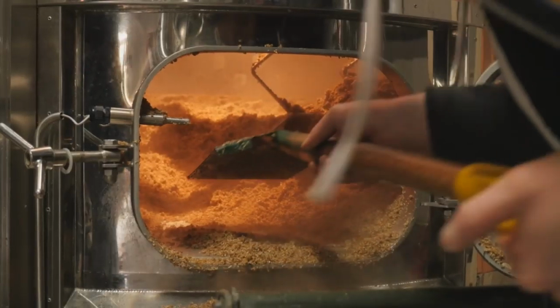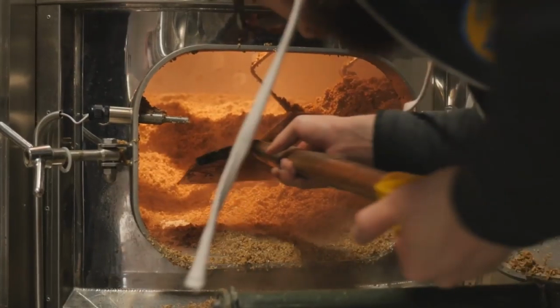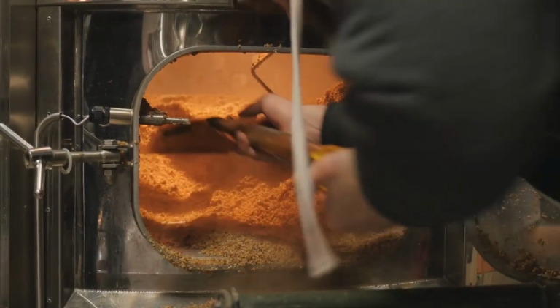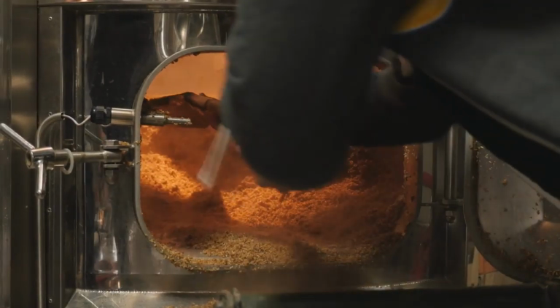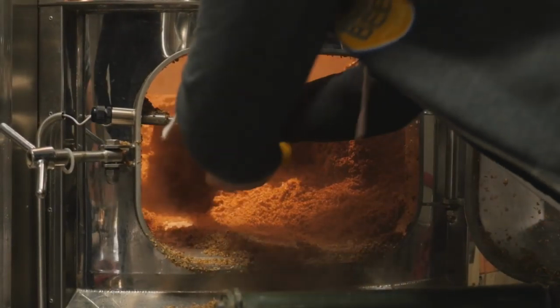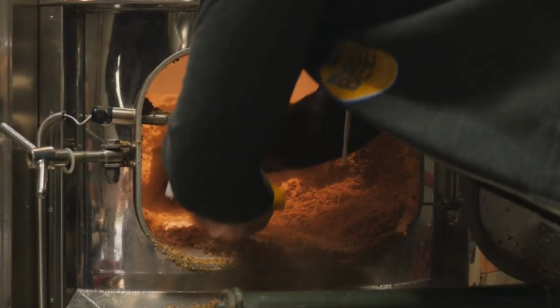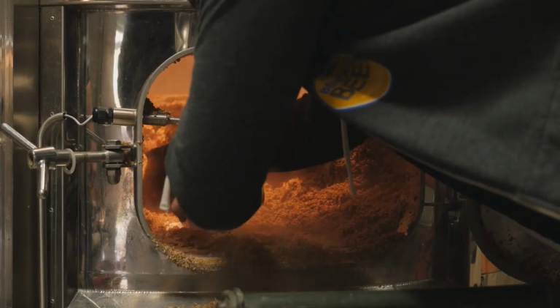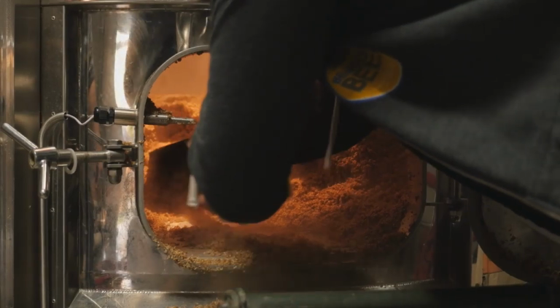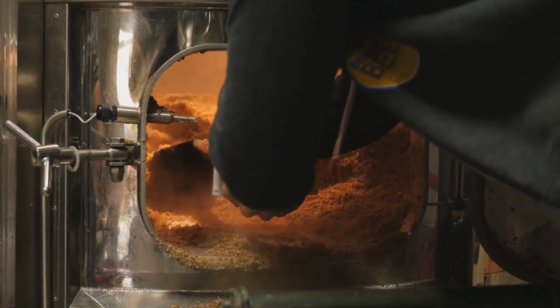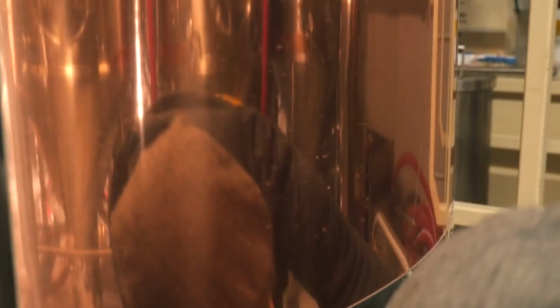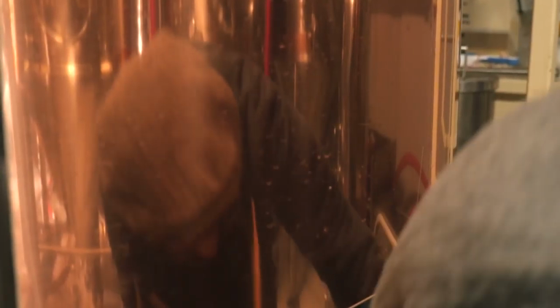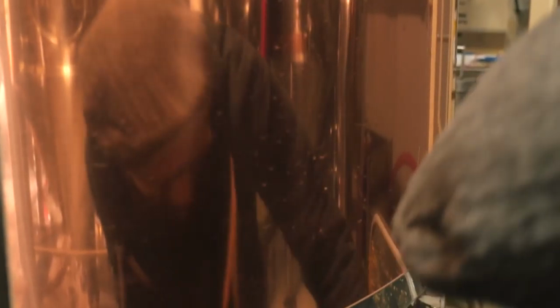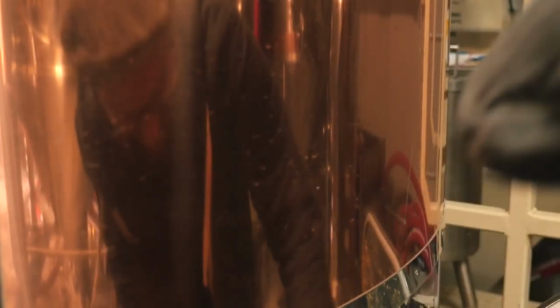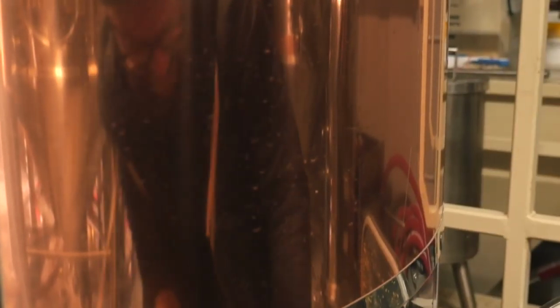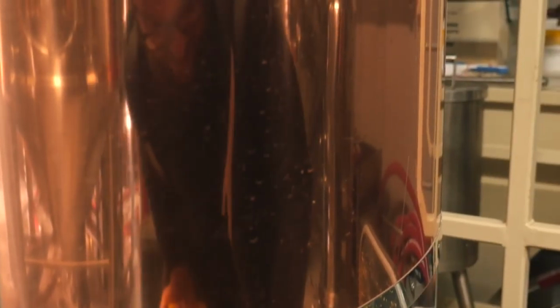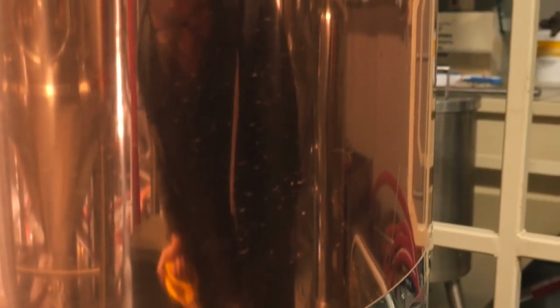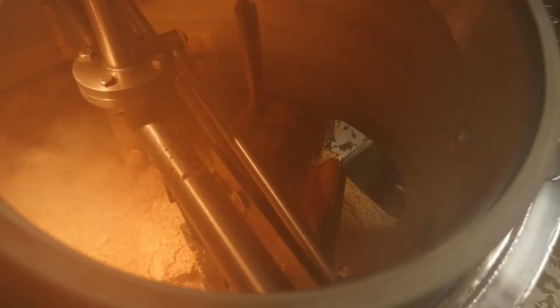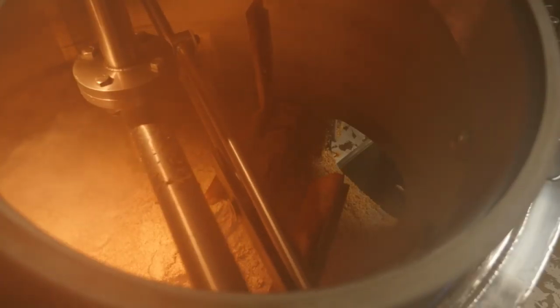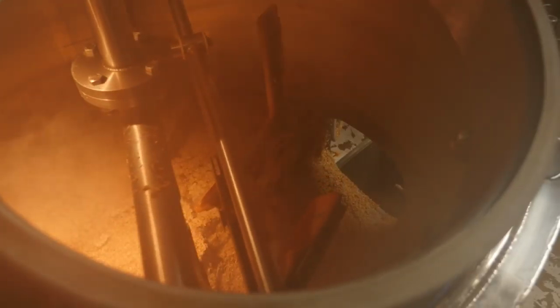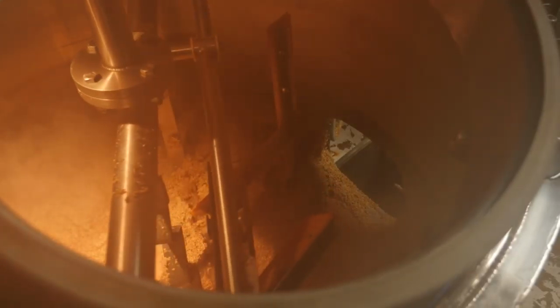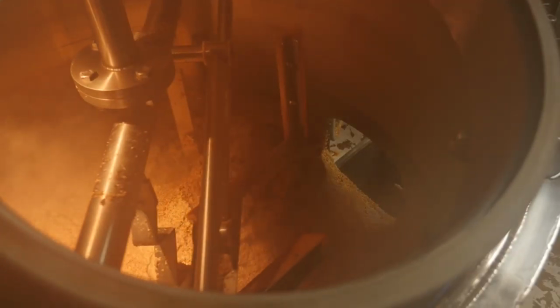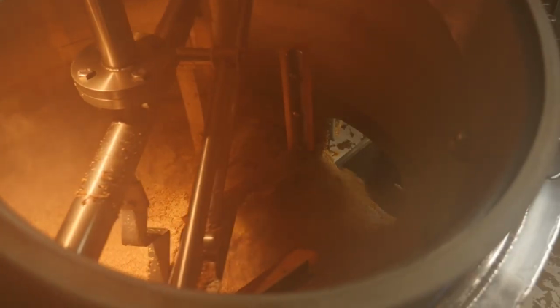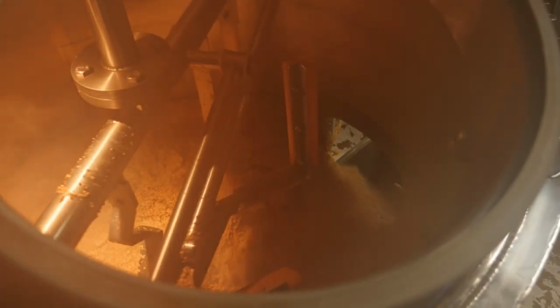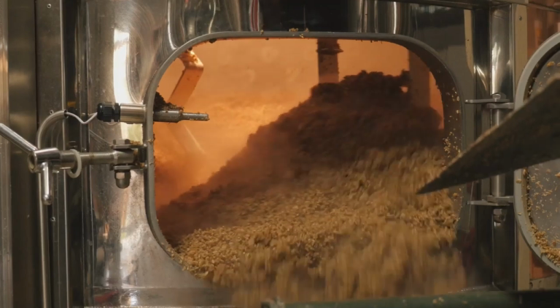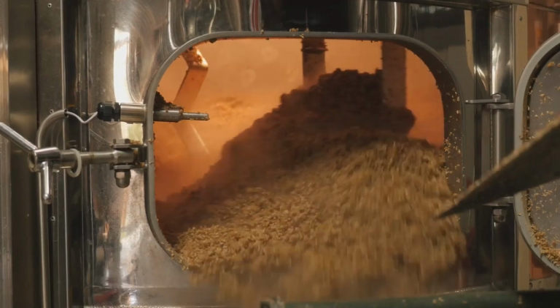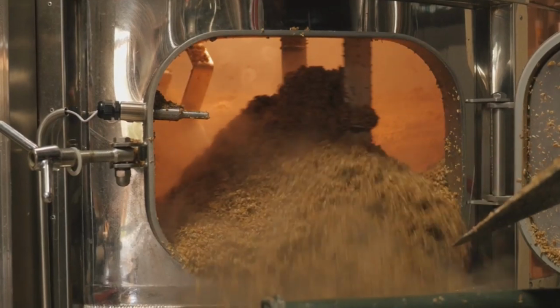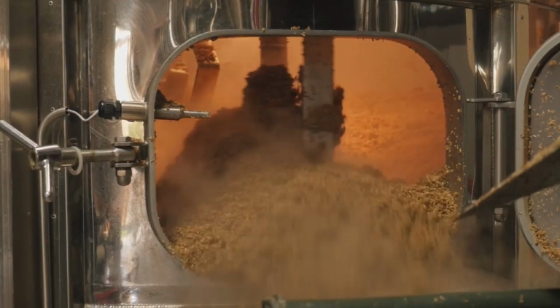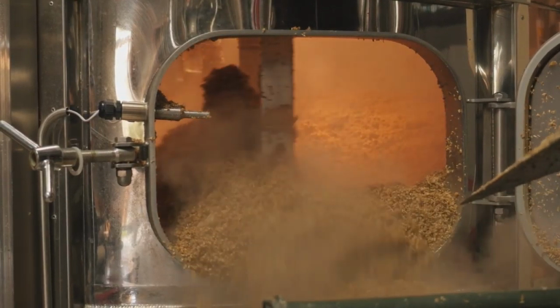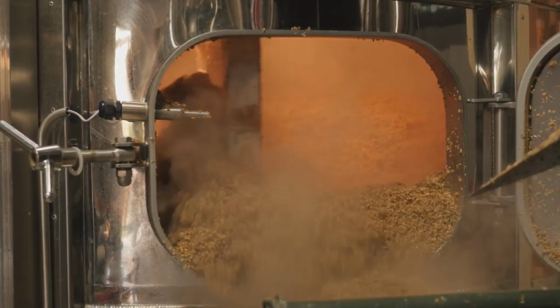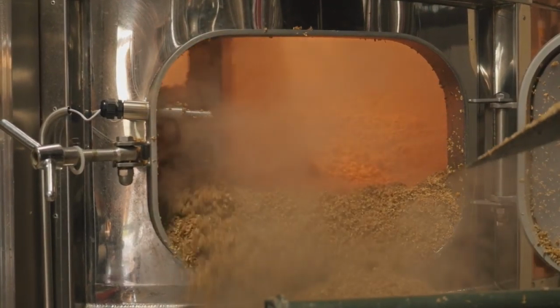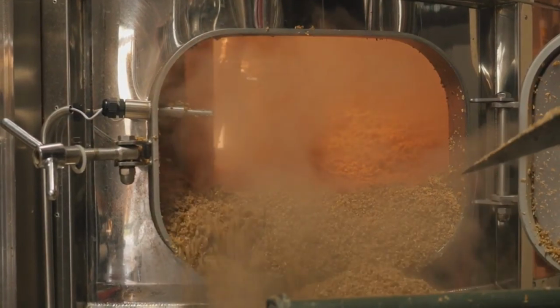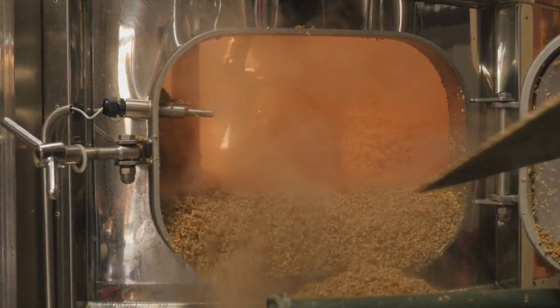We pull all the grain out then, it goes into some containers, and we send it off to a pig farm where they have a great time eating it.